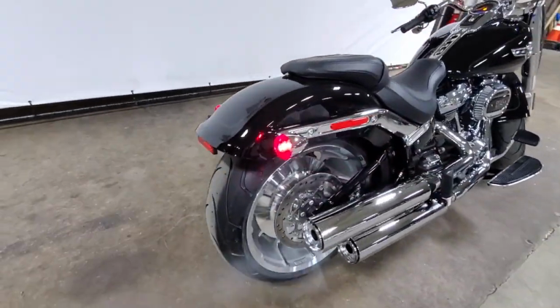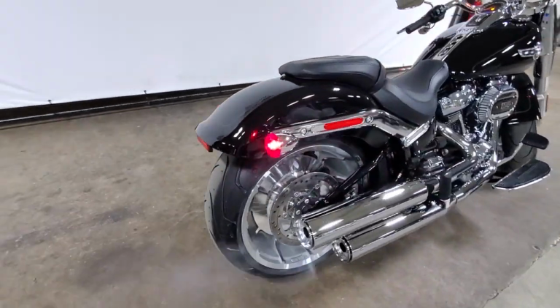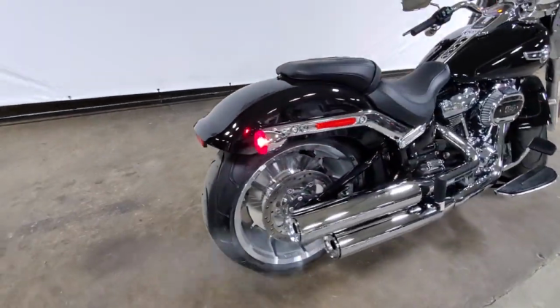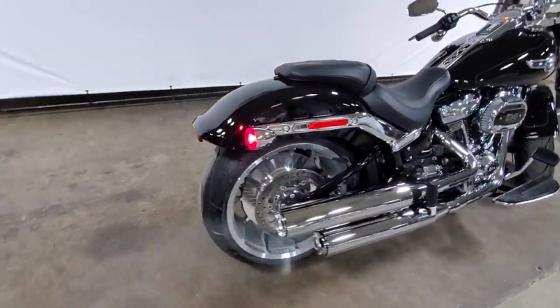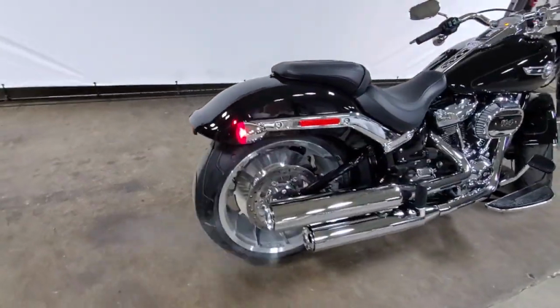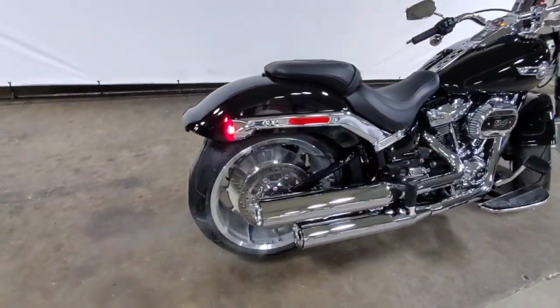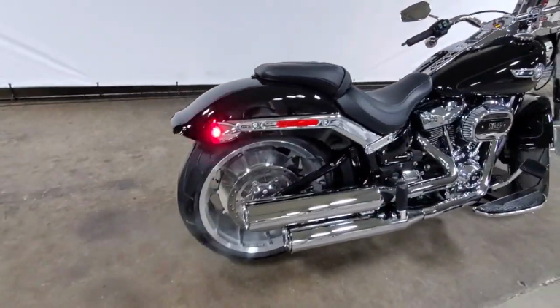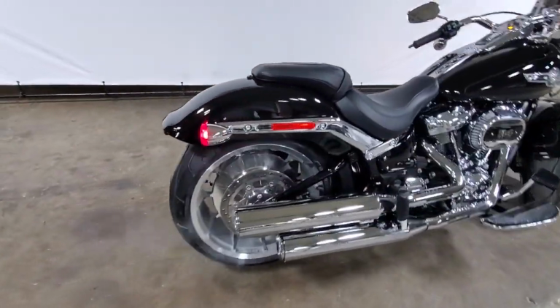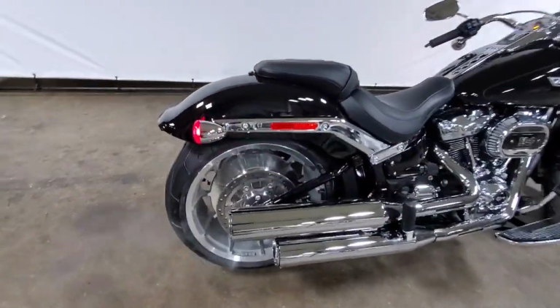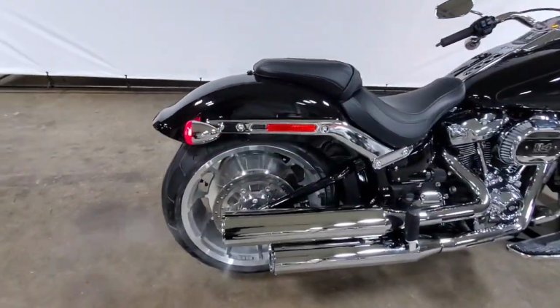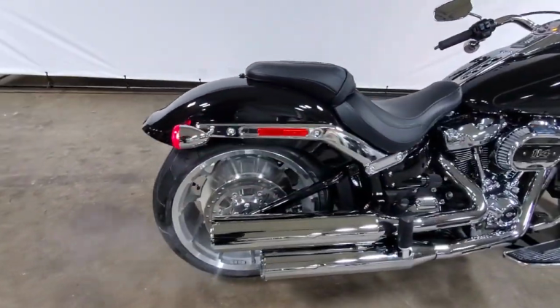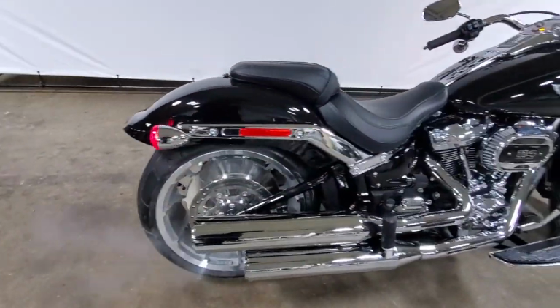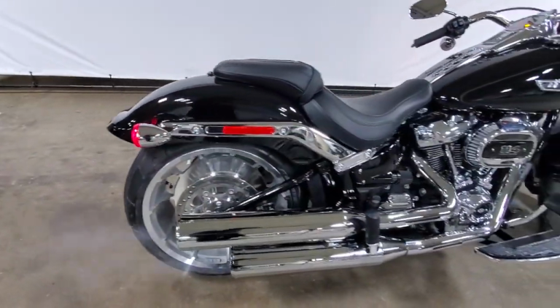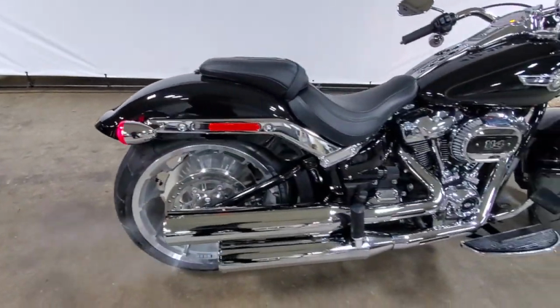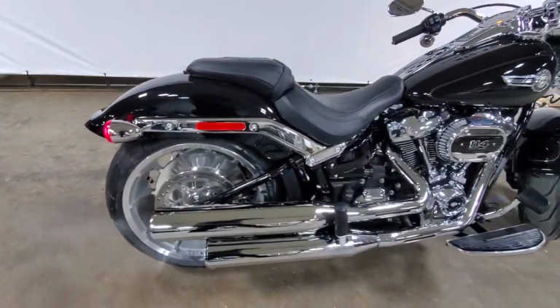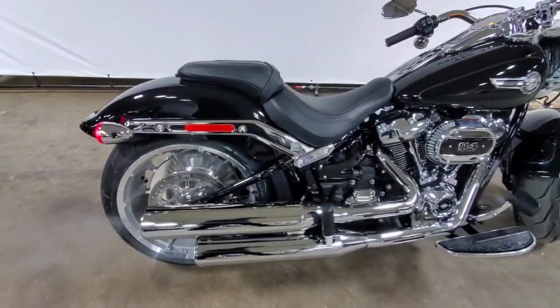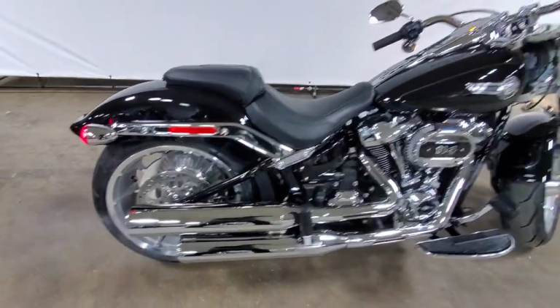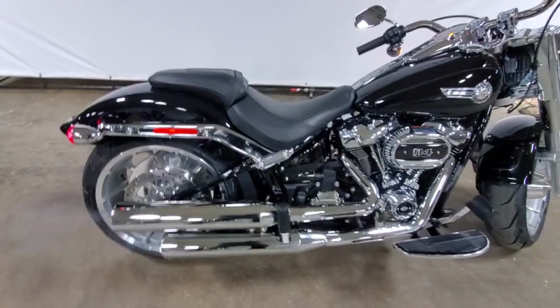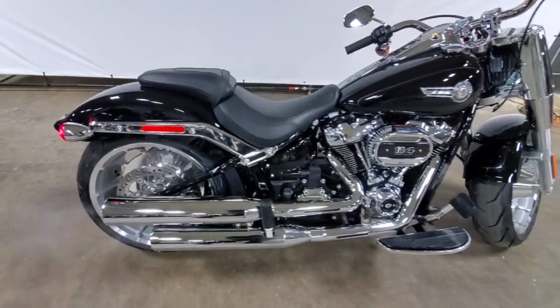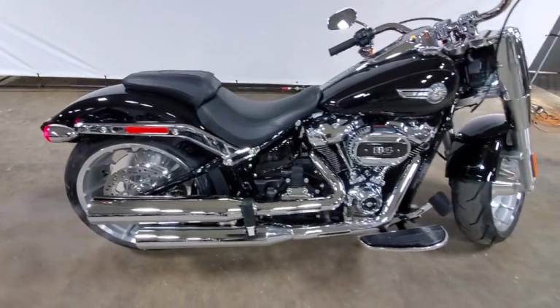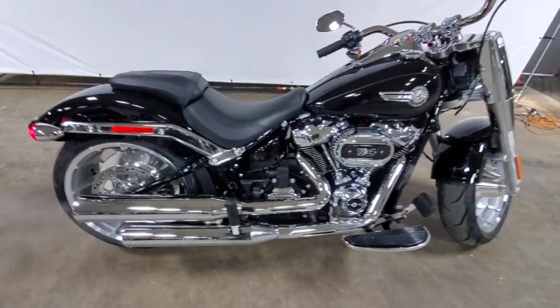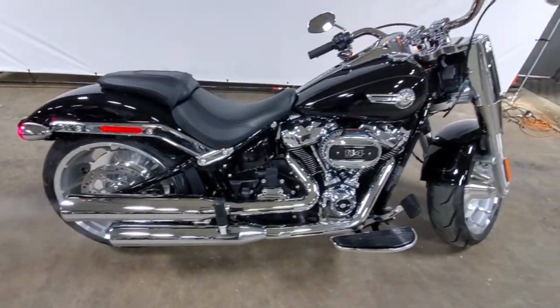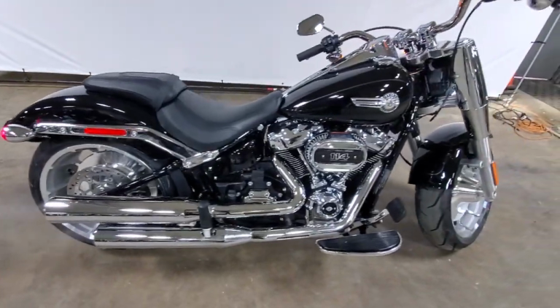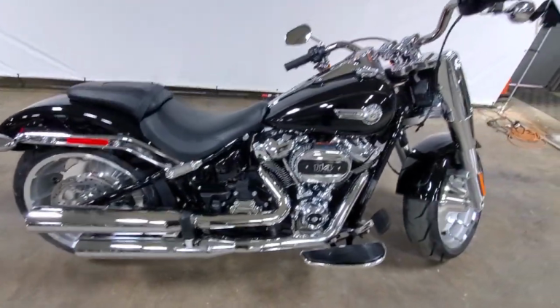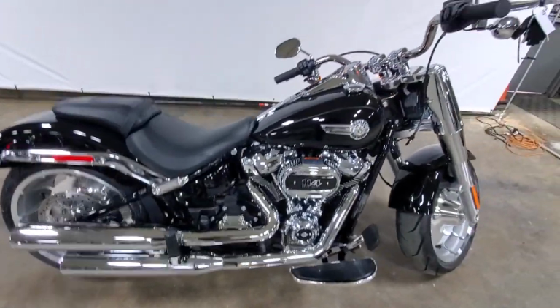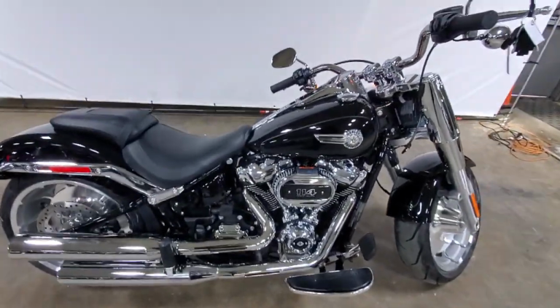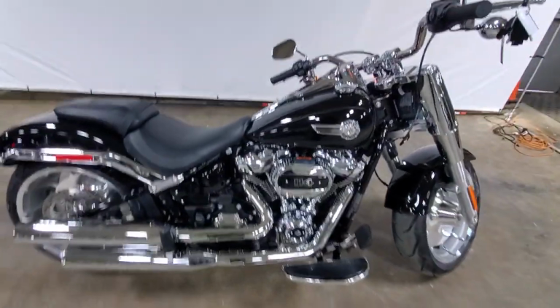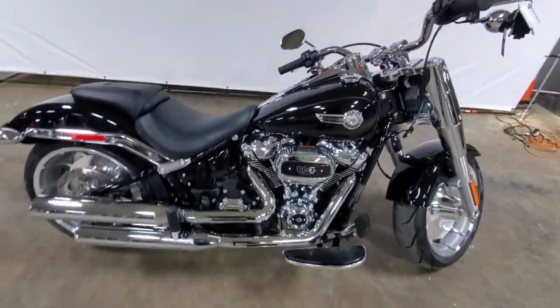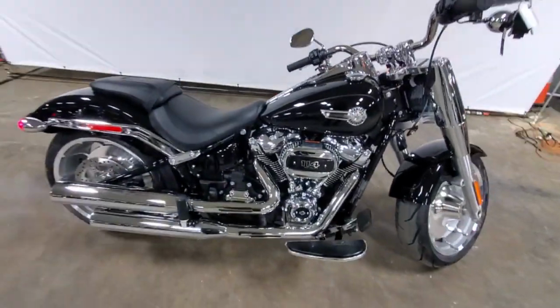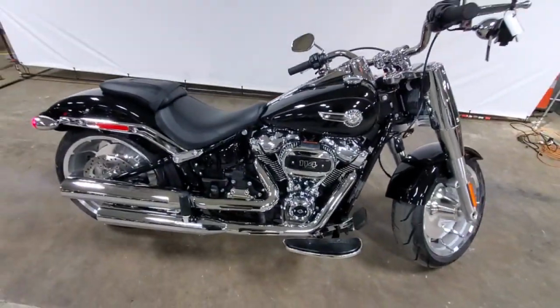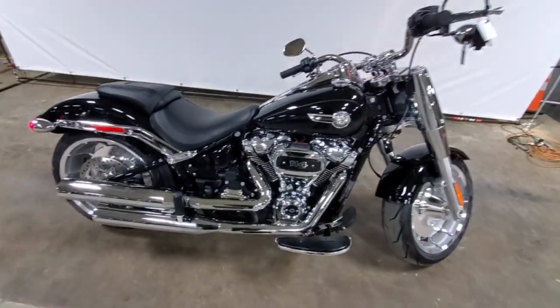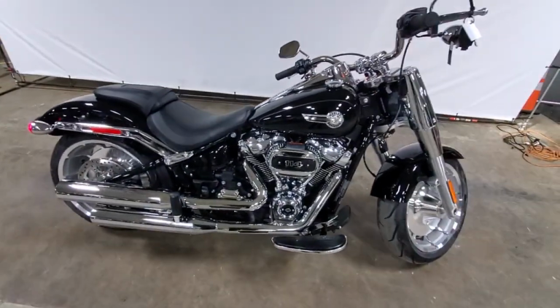Stopped in at Three Rivers Harley Davidson. All roads lead to Three Rivers Harley Davidson.